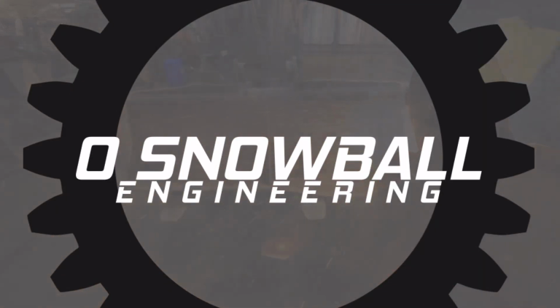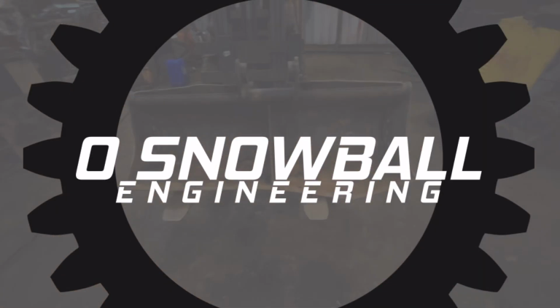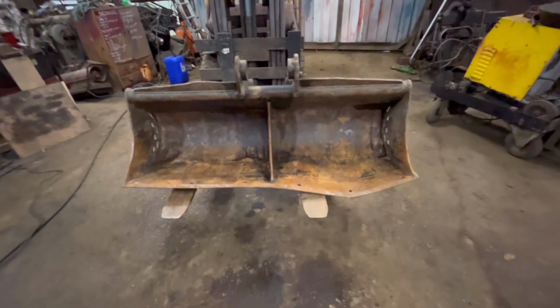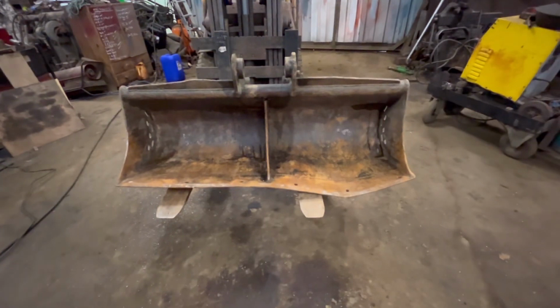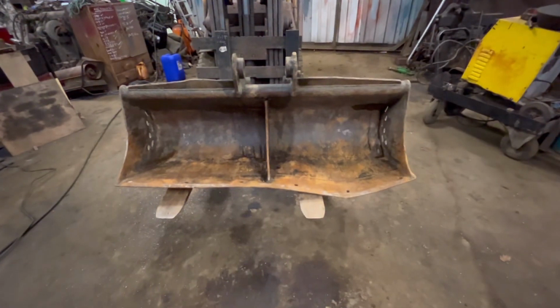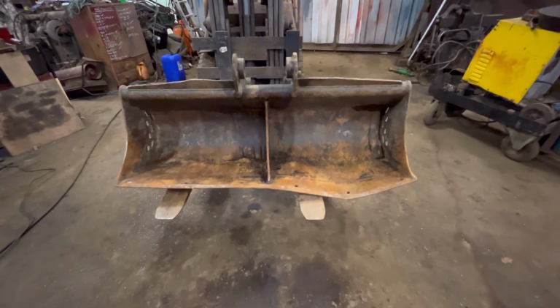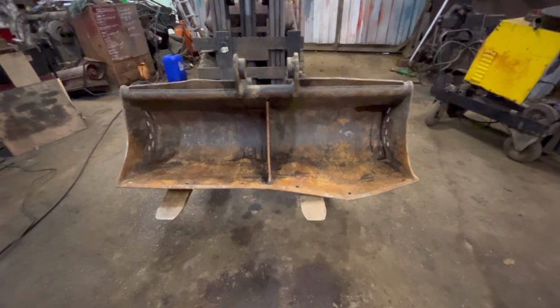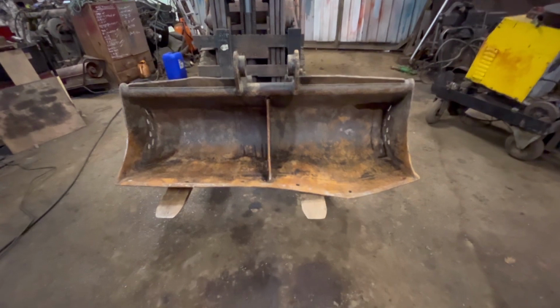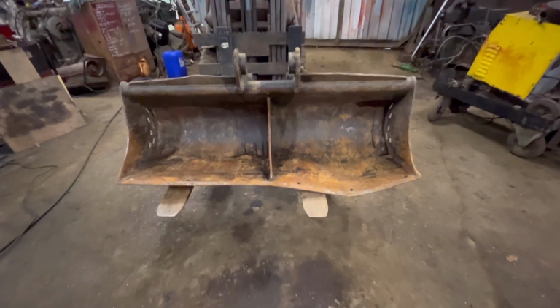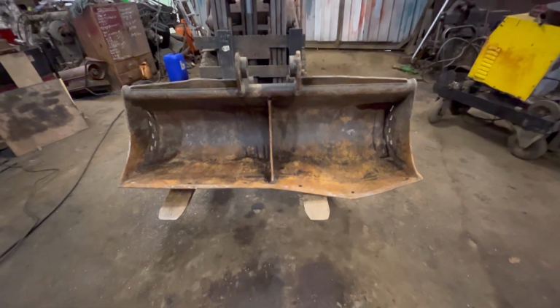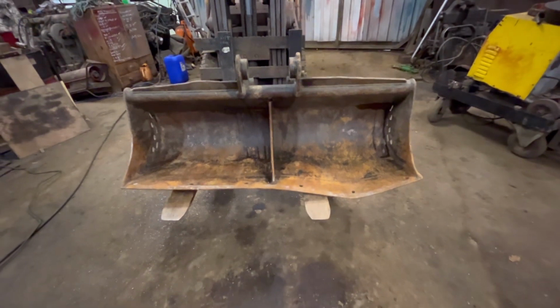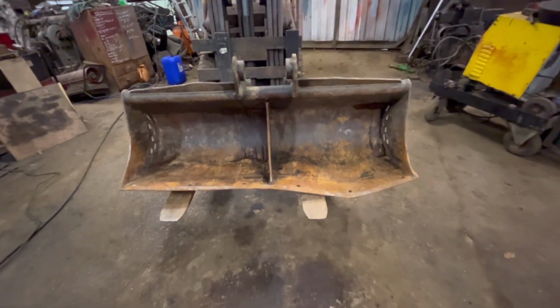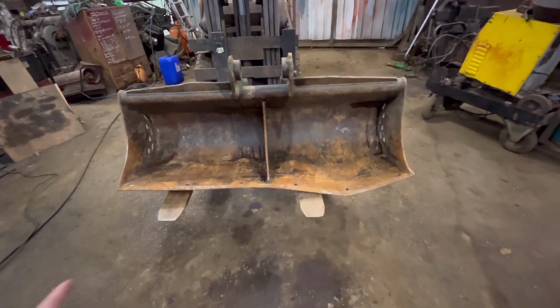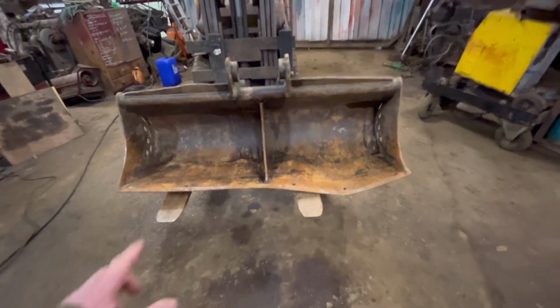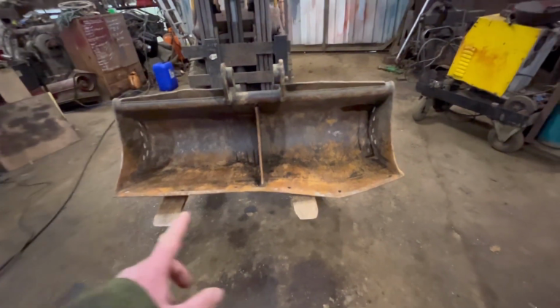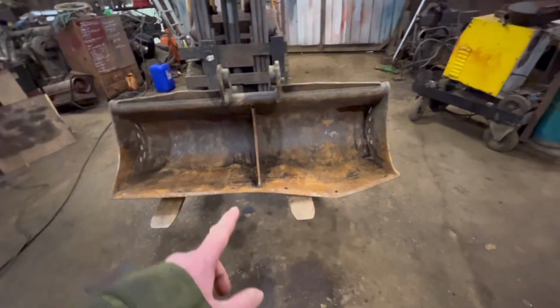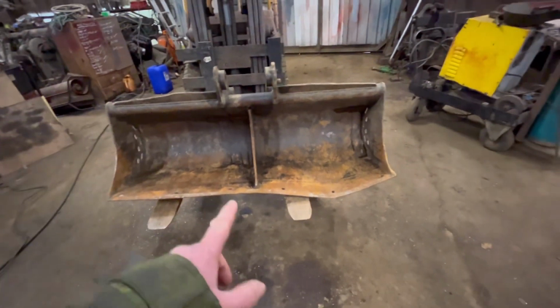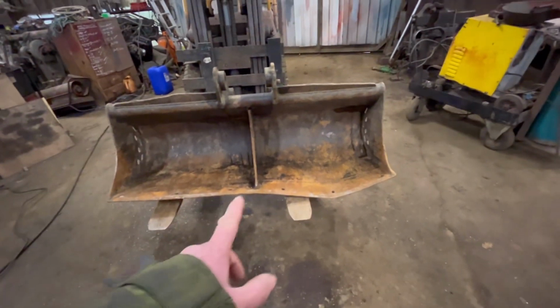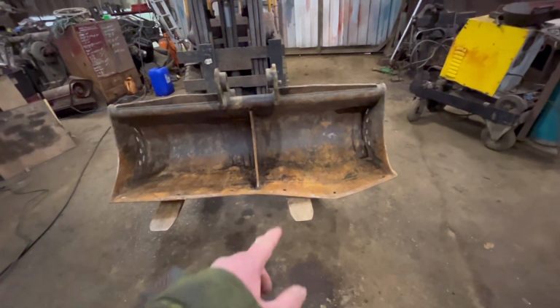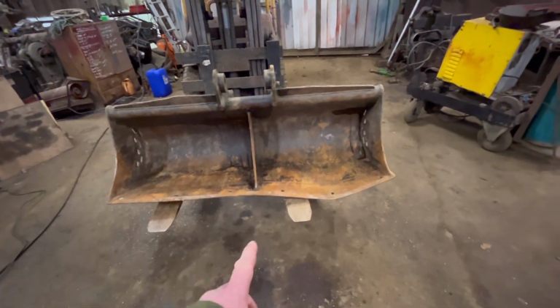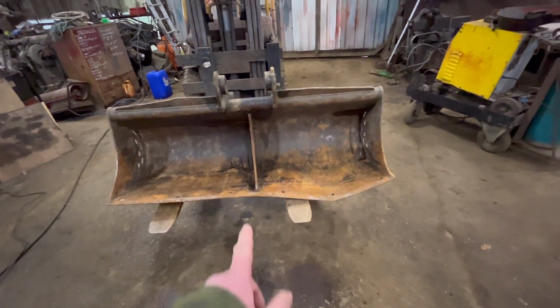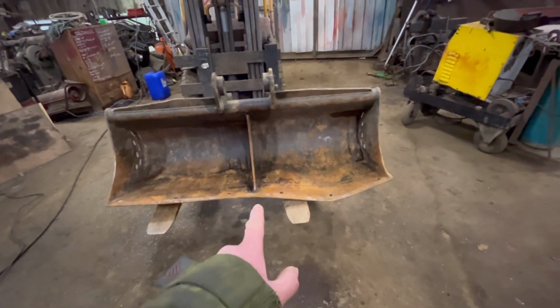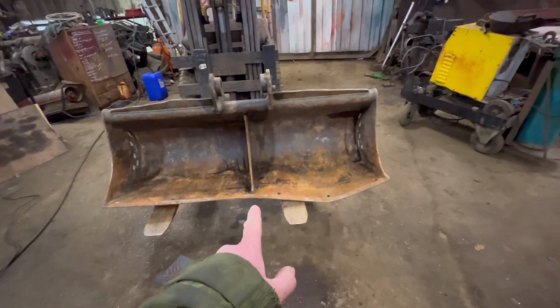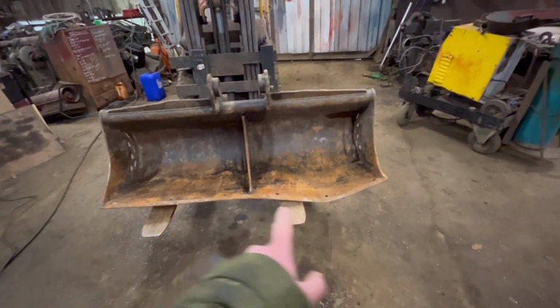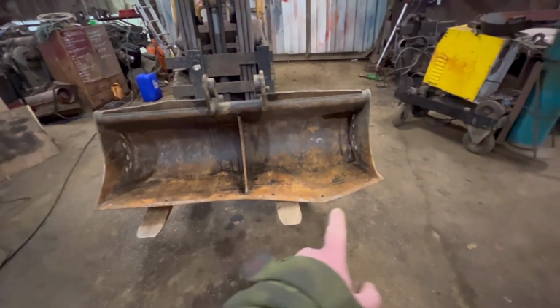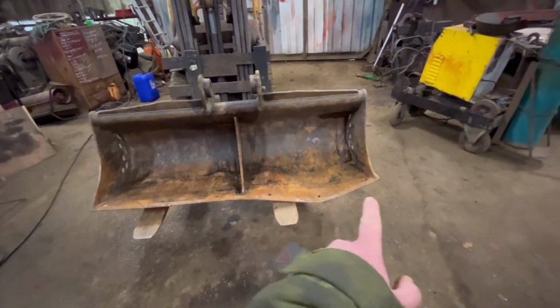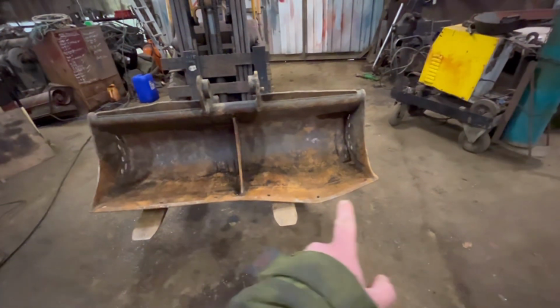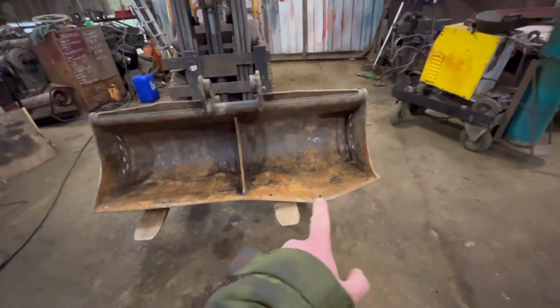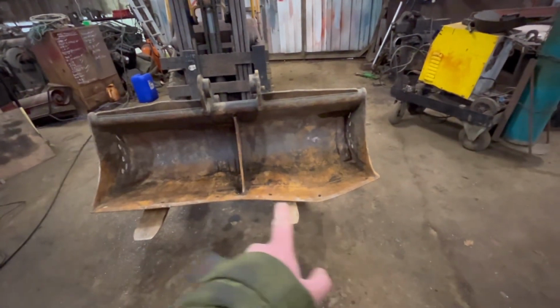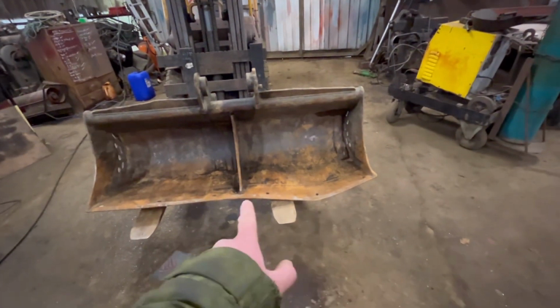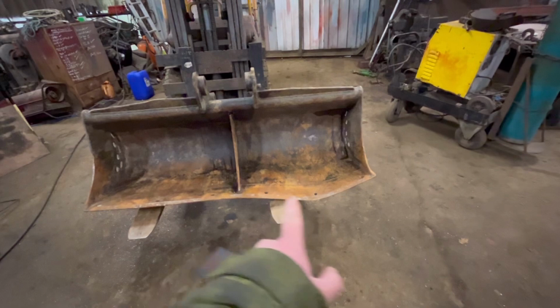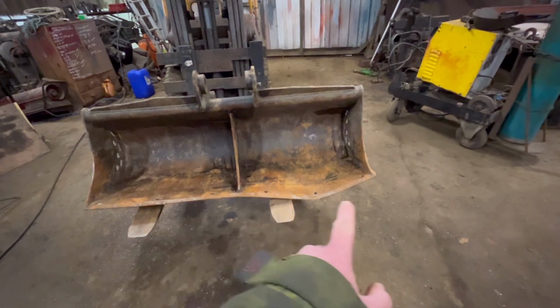Welcome back to another video. This time we've got this bucket to sort out. As you can see, it is now no longer very straight.